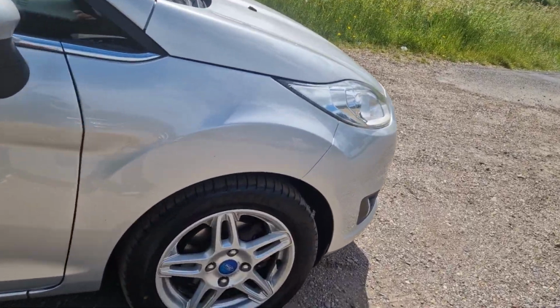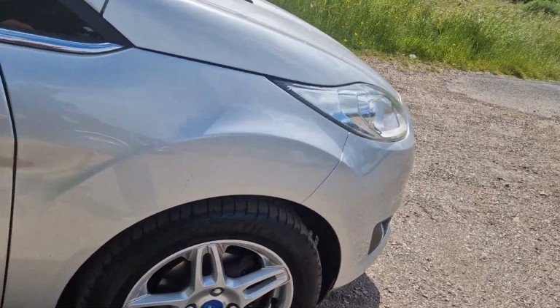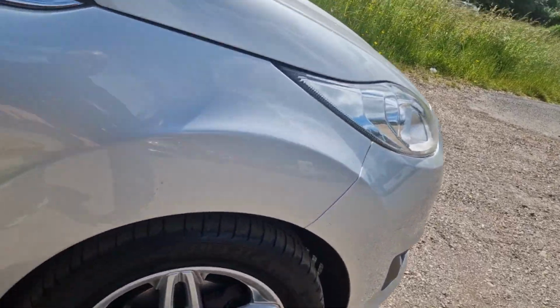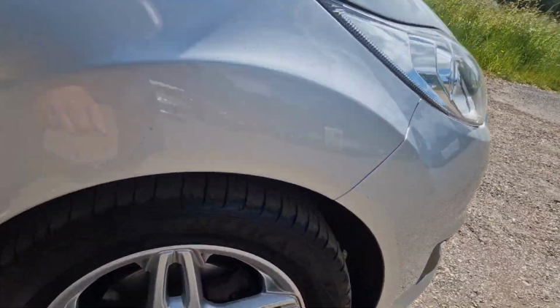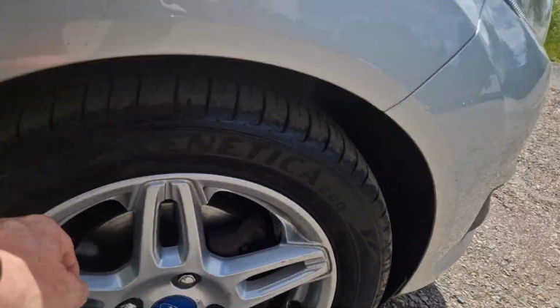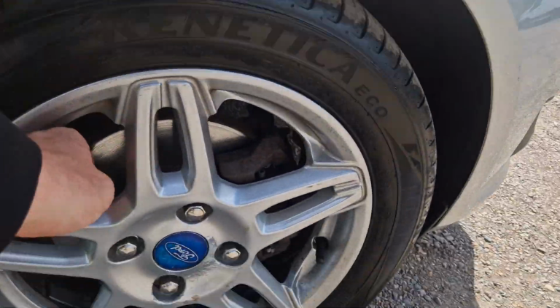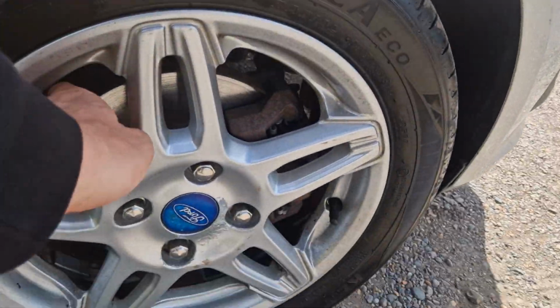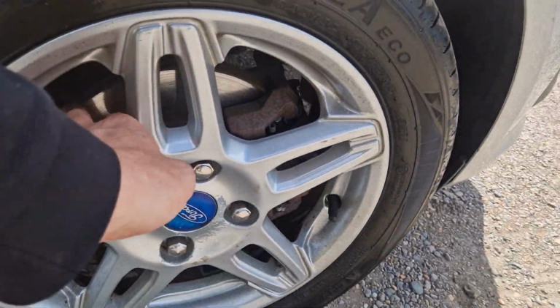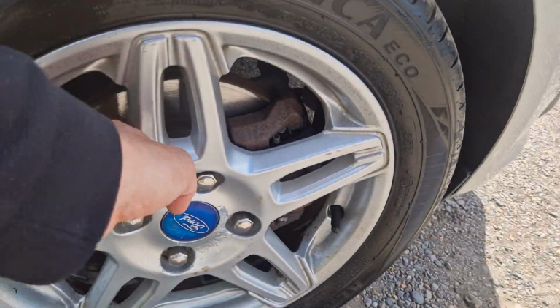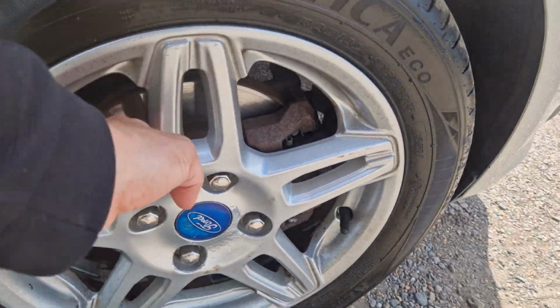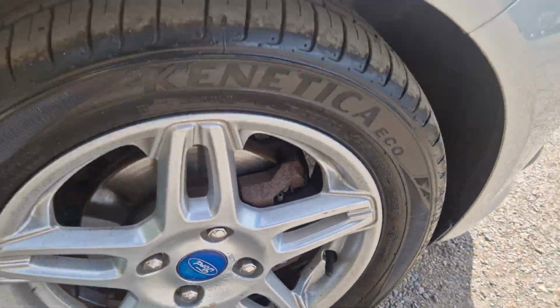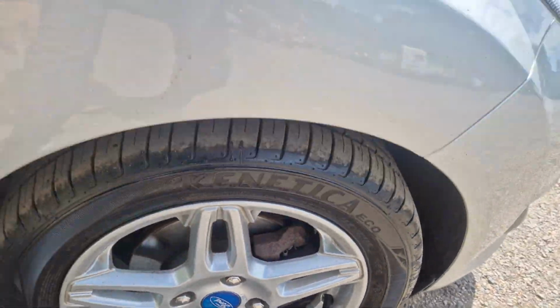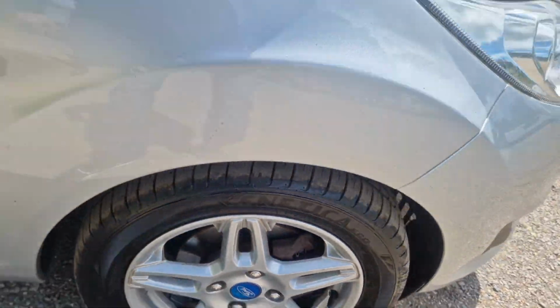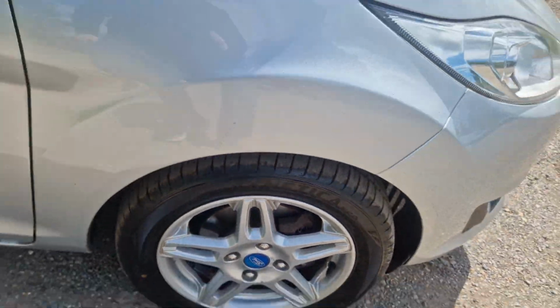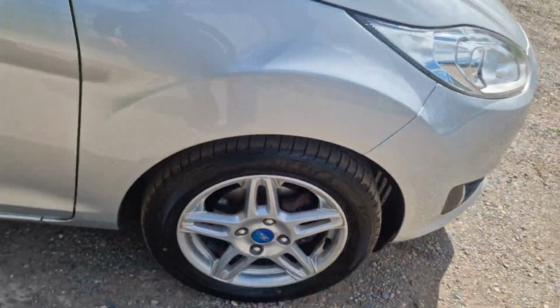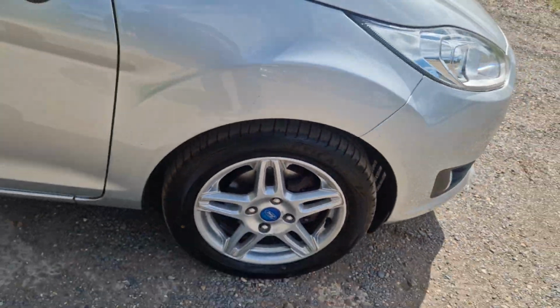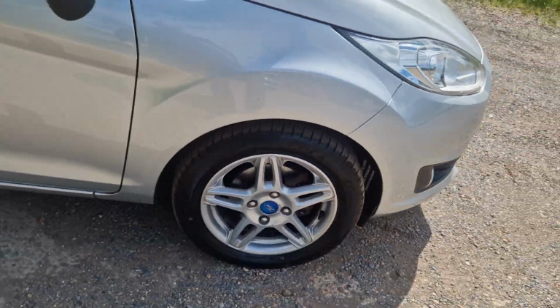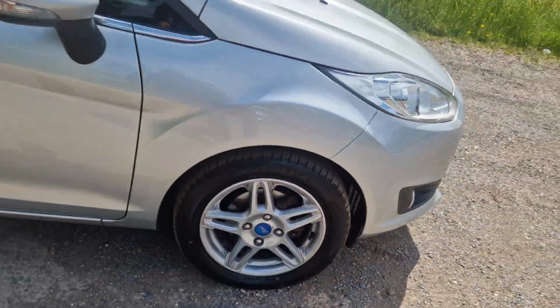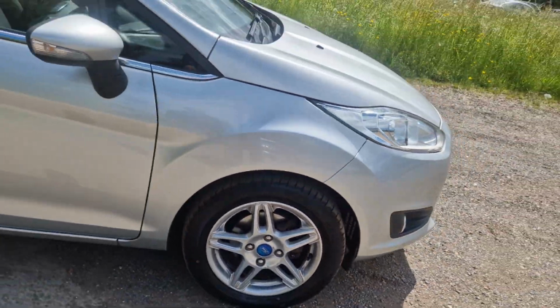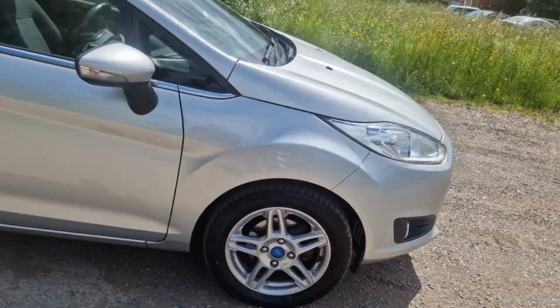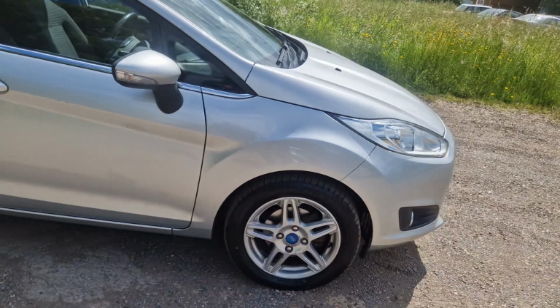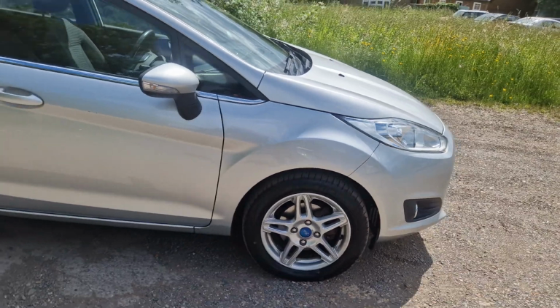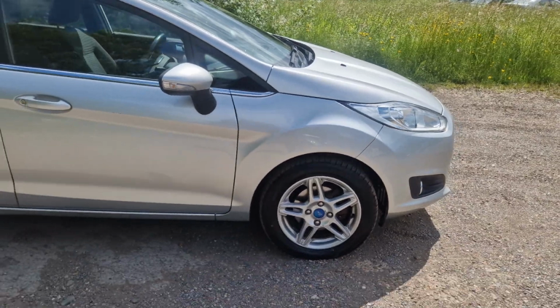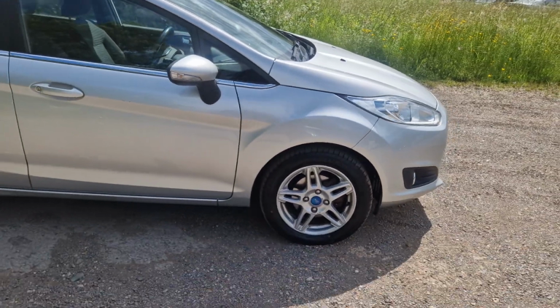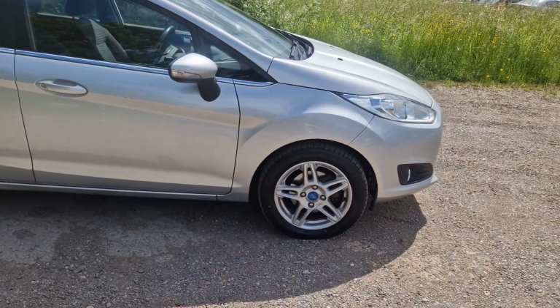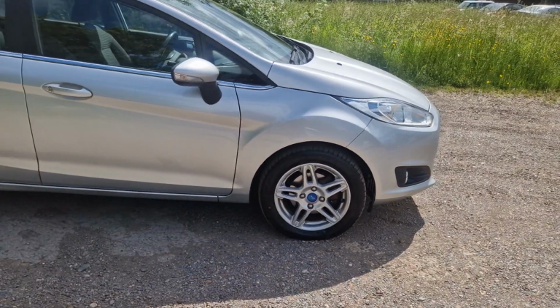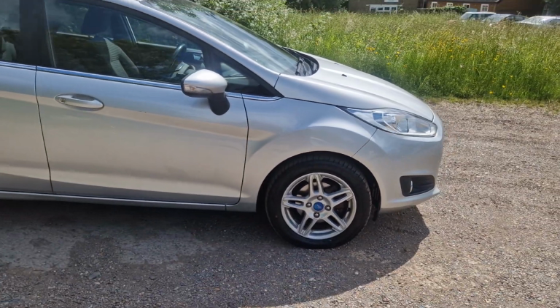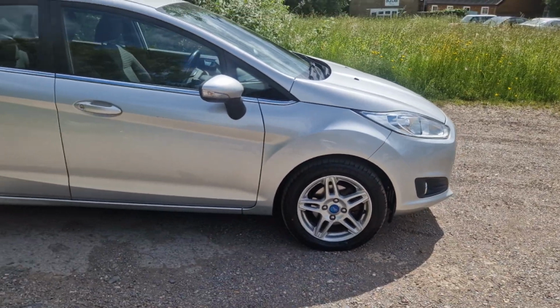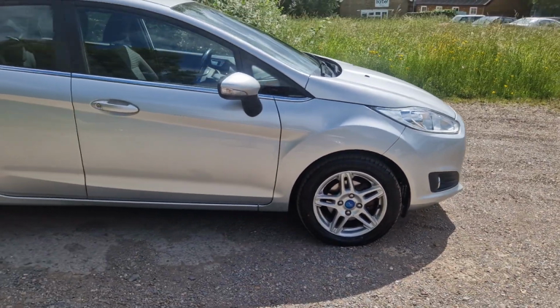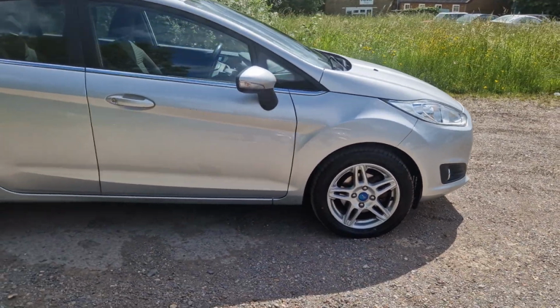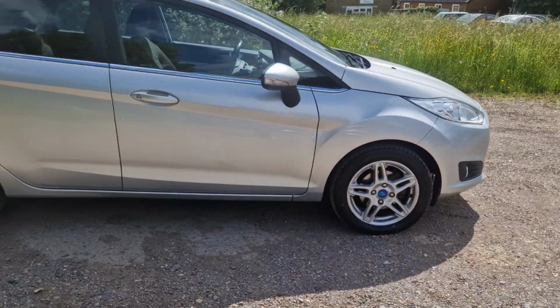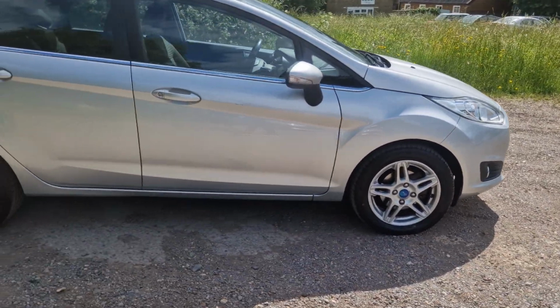Let me have a little check — yes, new brake pads and discs on there. It's got Bluetooth, aircon, aircon's nice and cold.